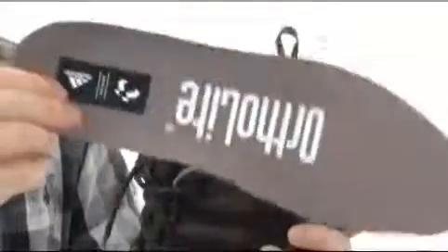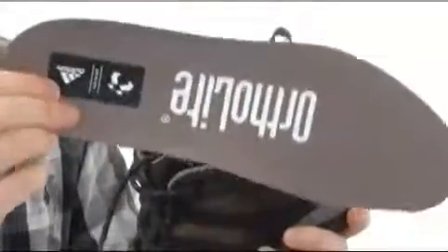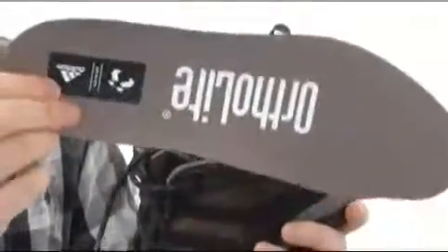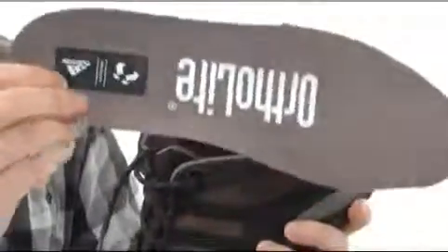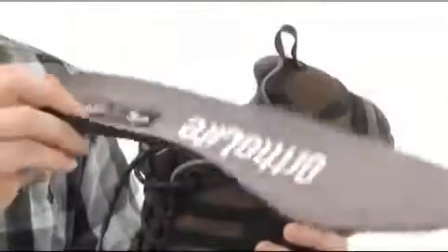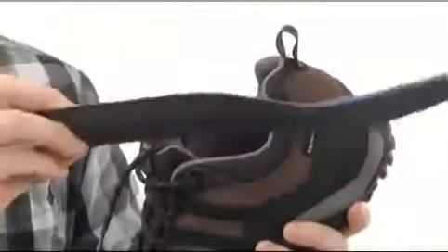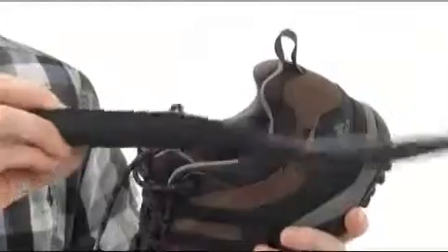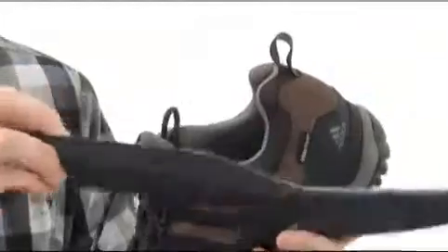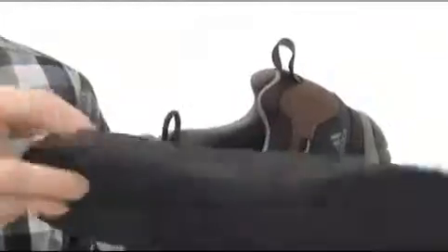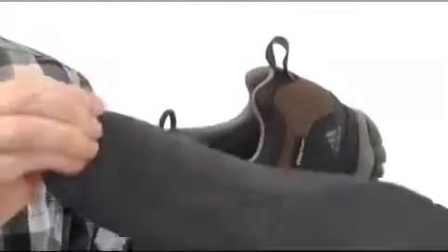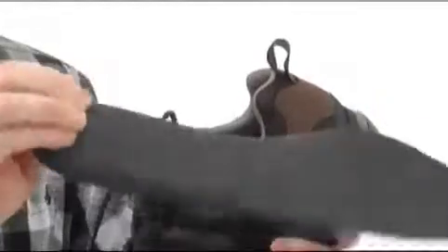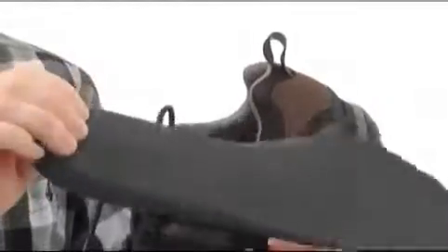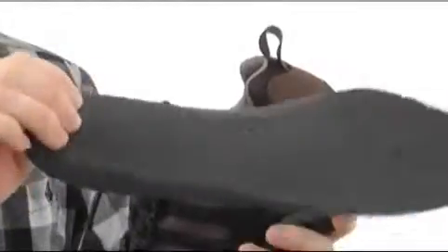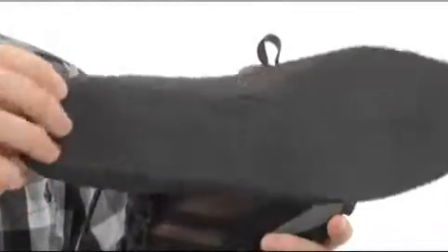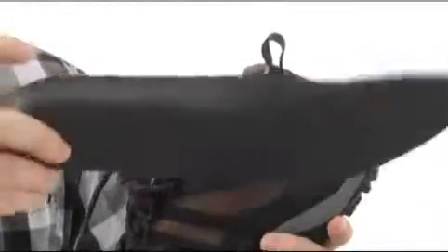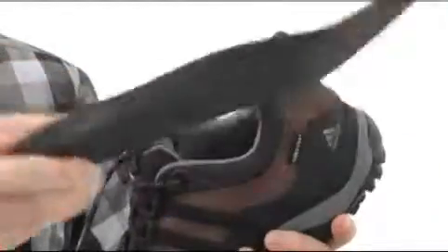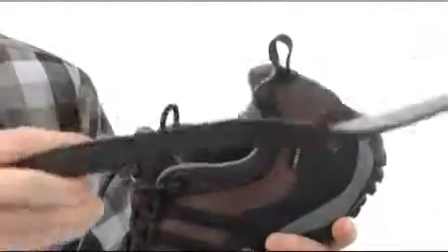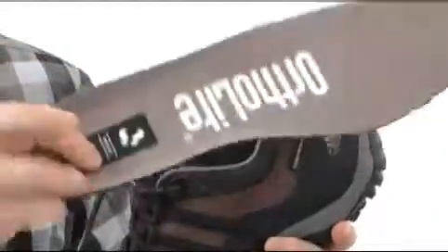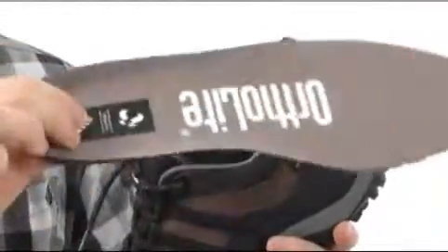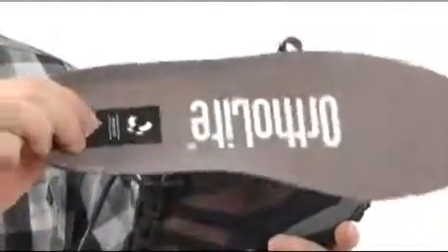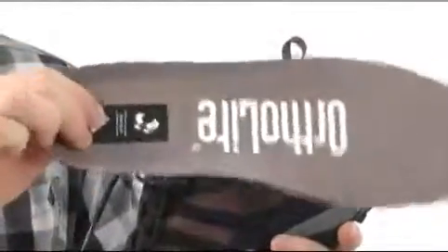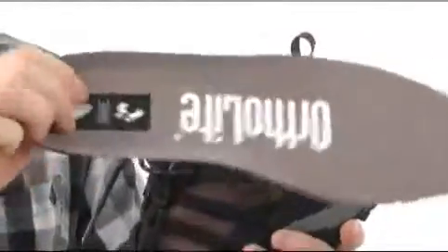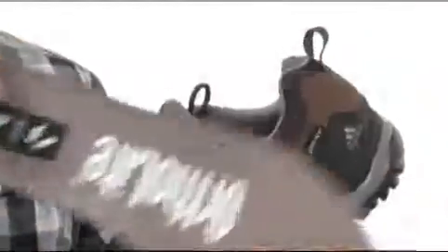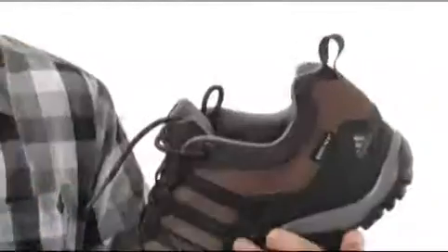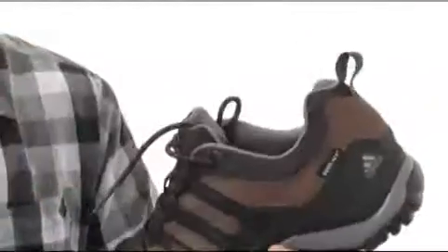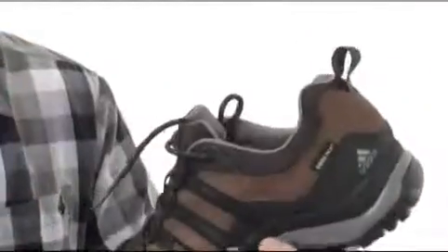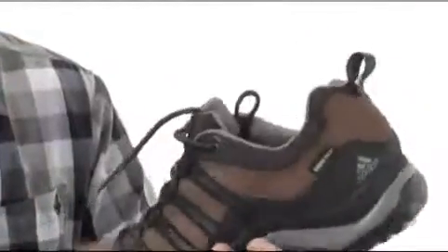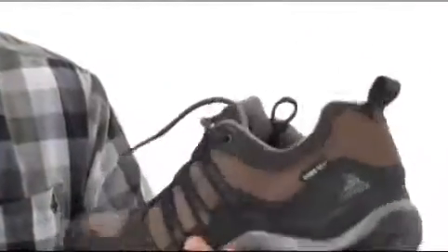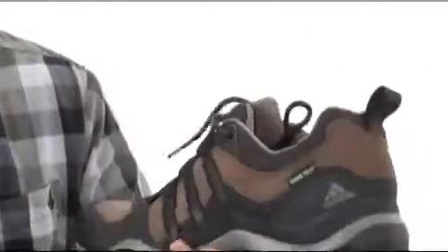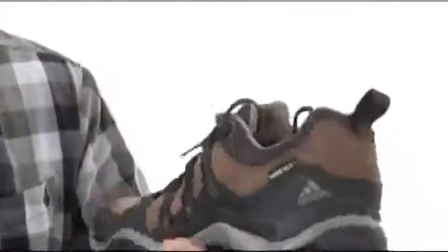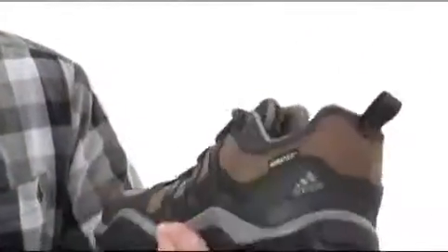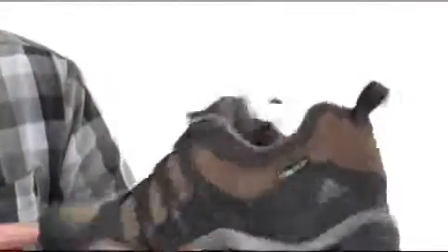The footbed is removable as well — it's ortho-like, and that's good stuff. Very shock-absorbing, and it even helps promote a healthy foot environment.